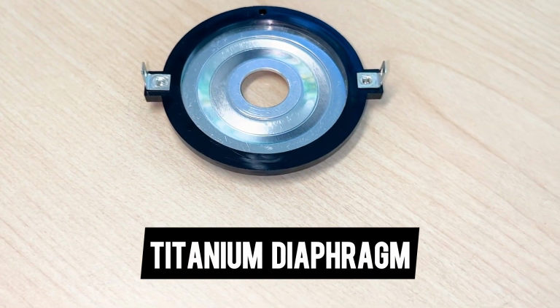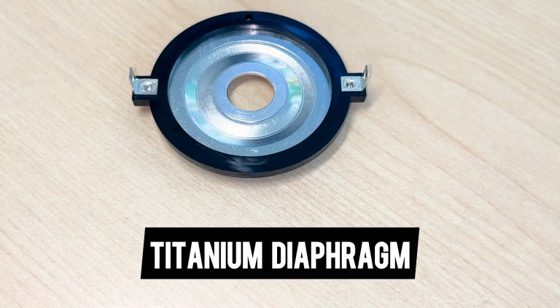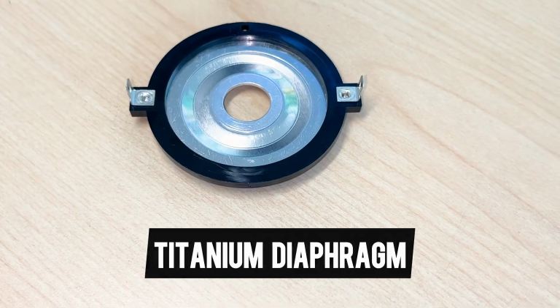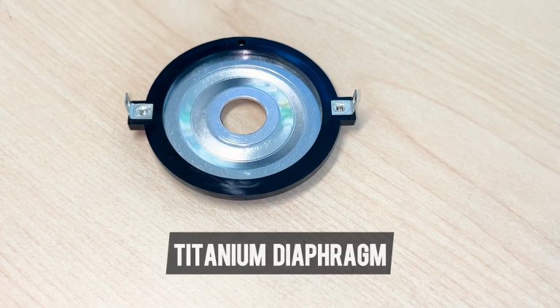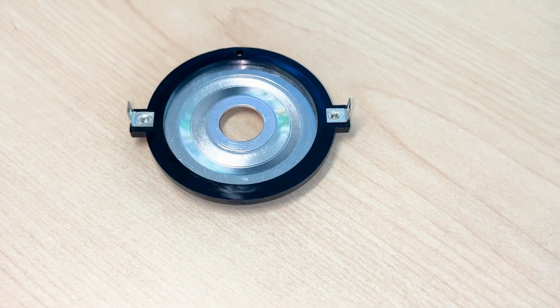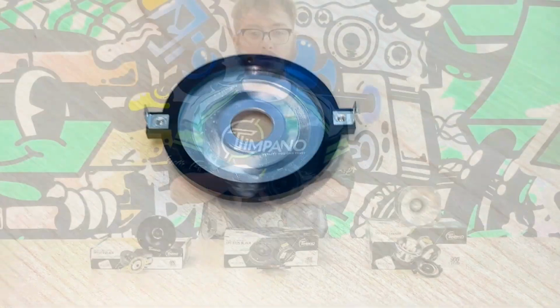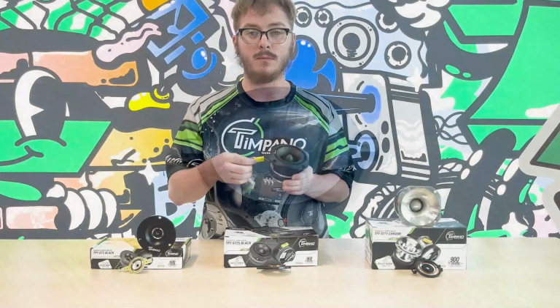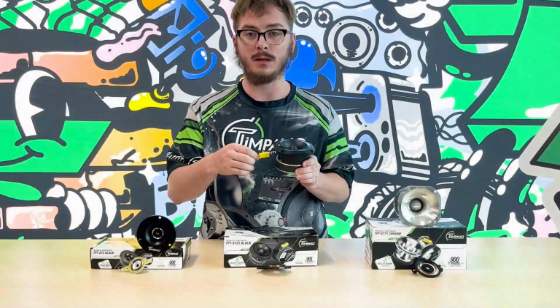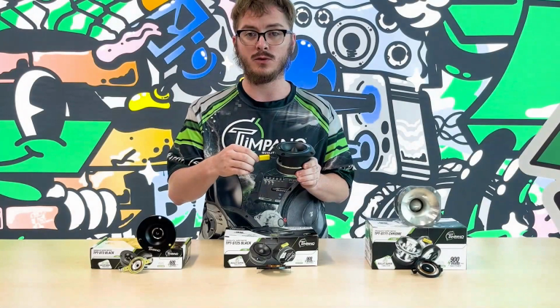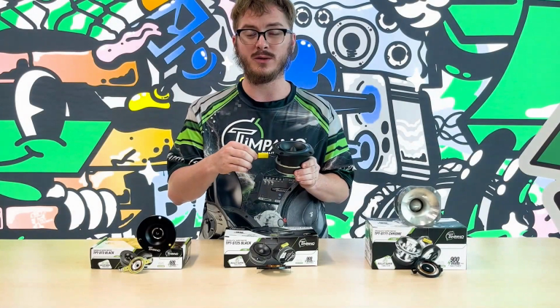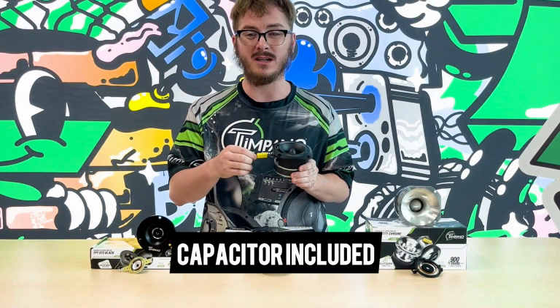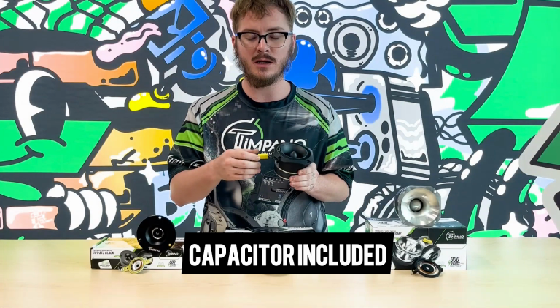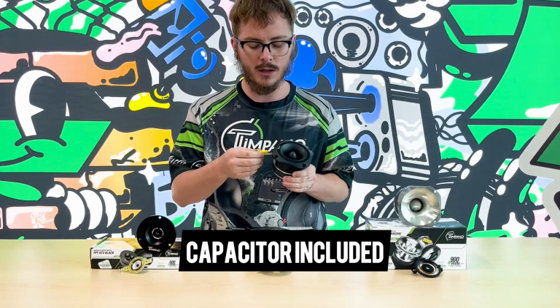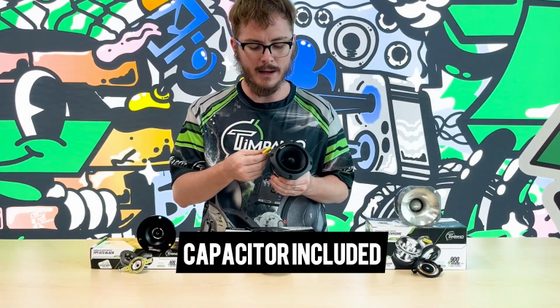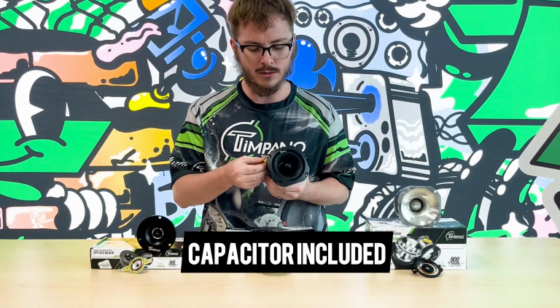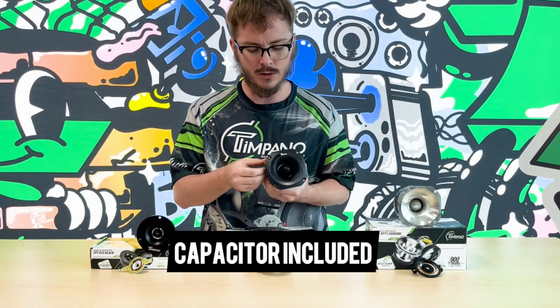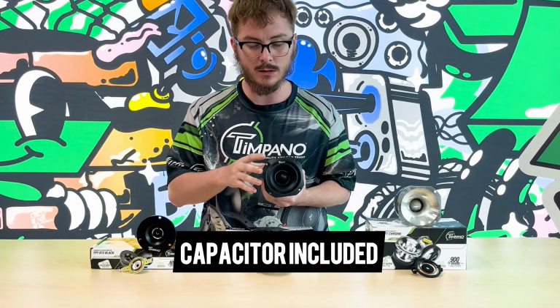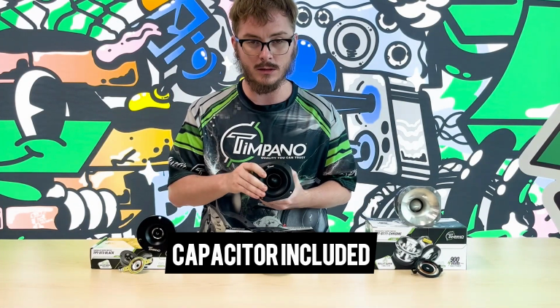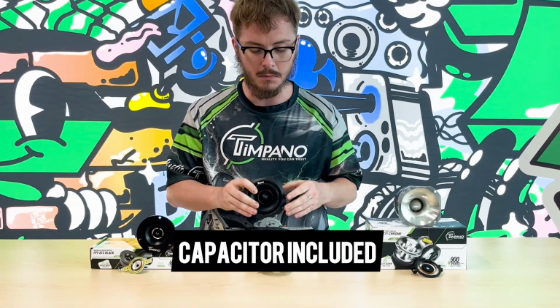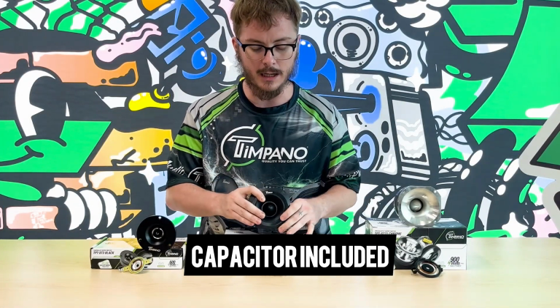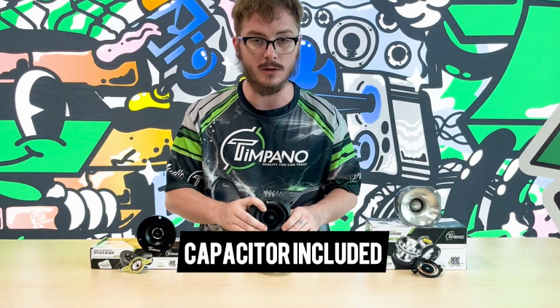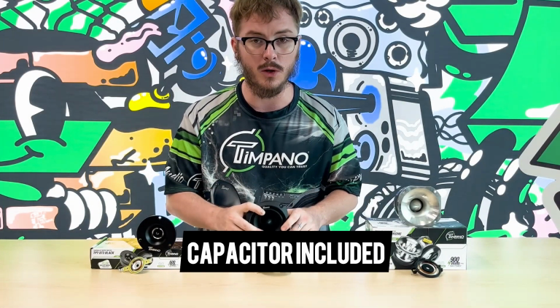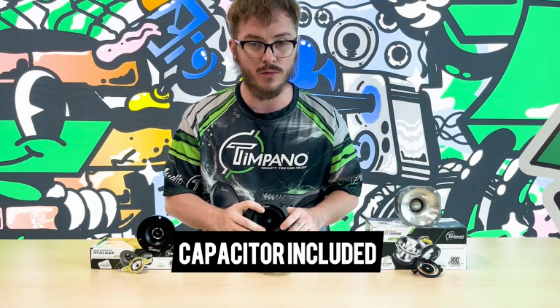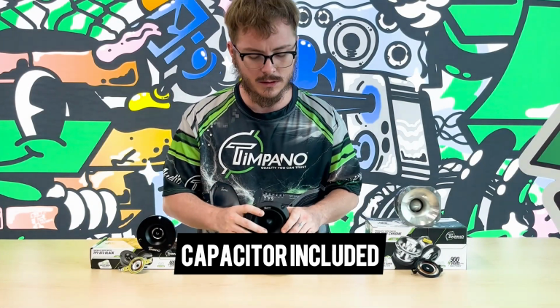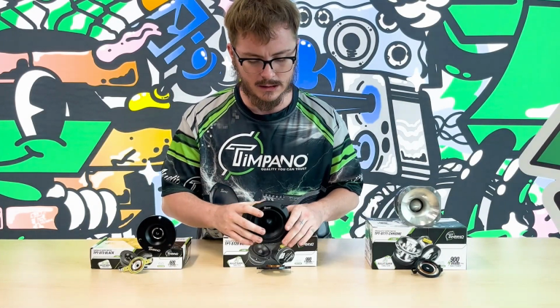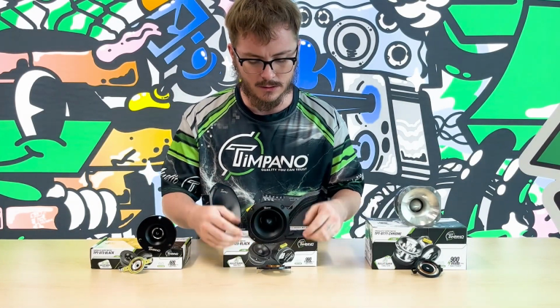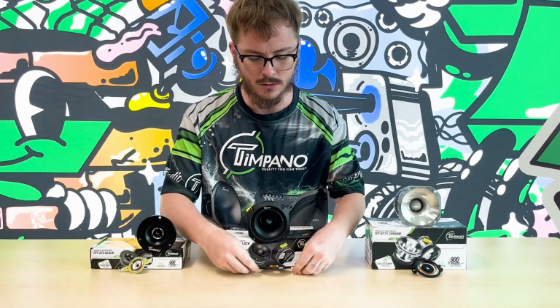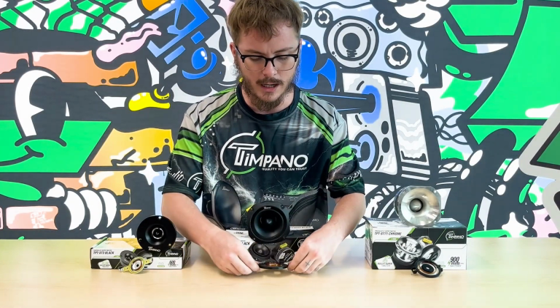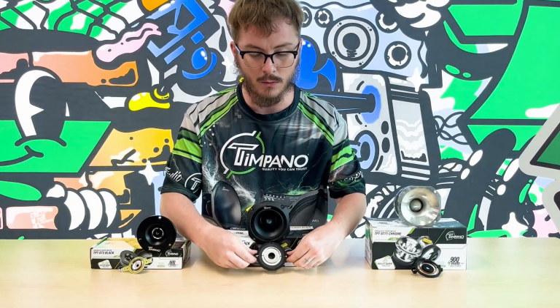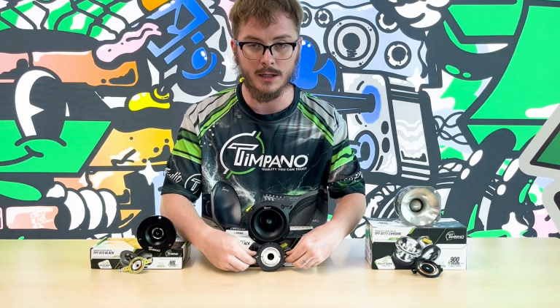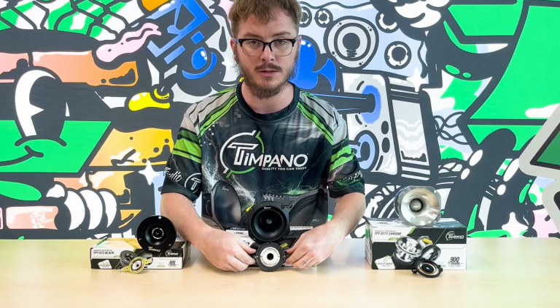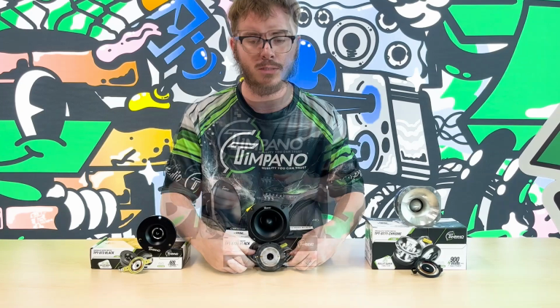As you can see, this tweeter does come with a capacitor as well to block out the low frequencies that you do not want in your system.